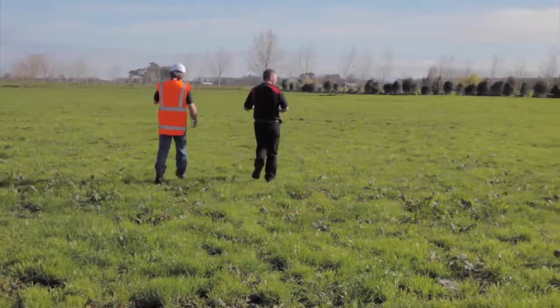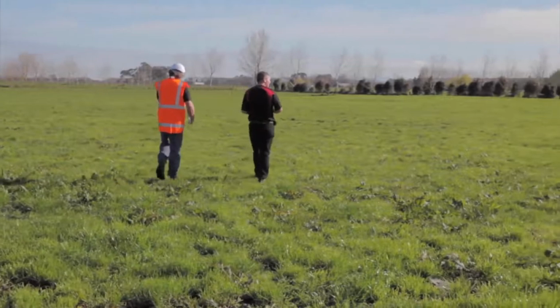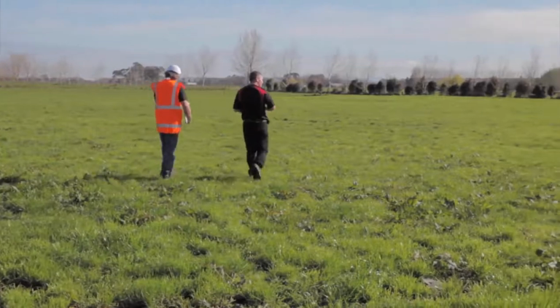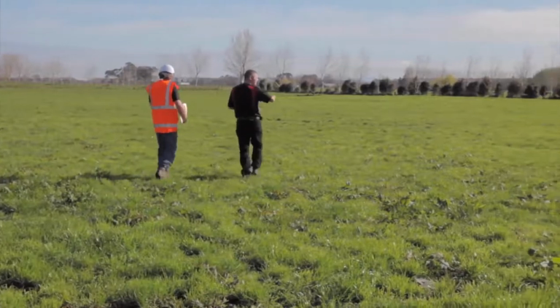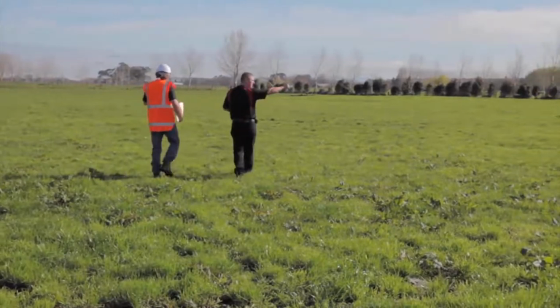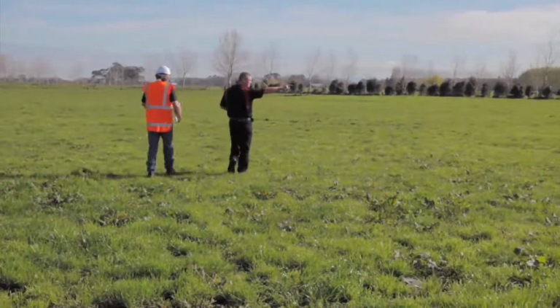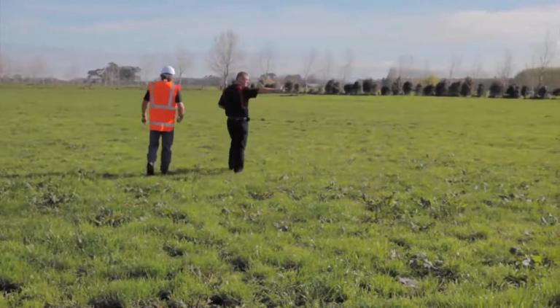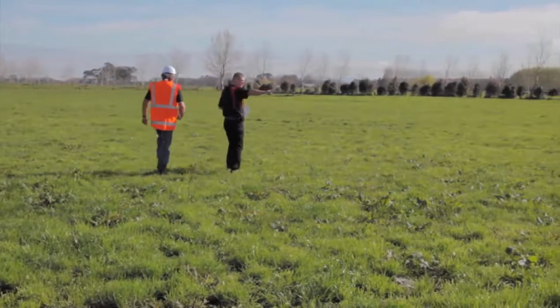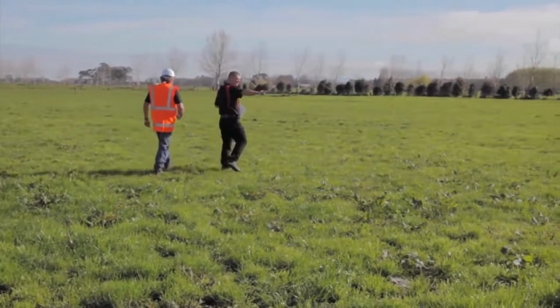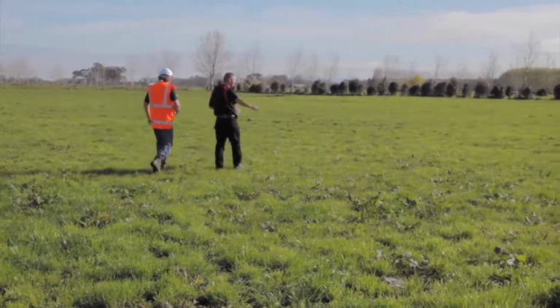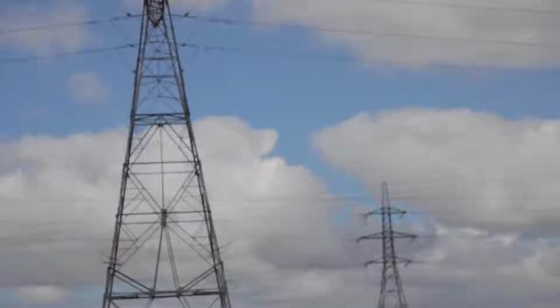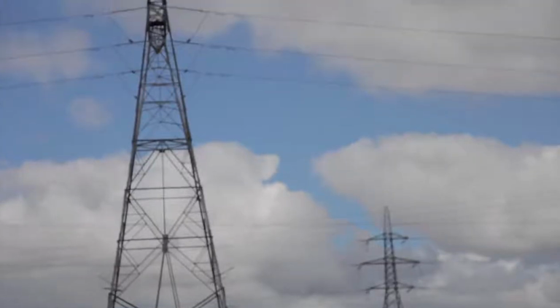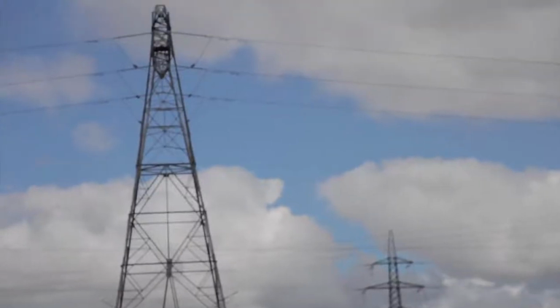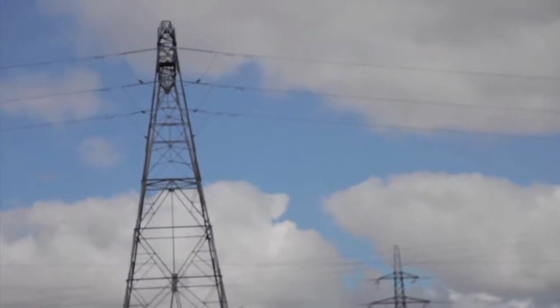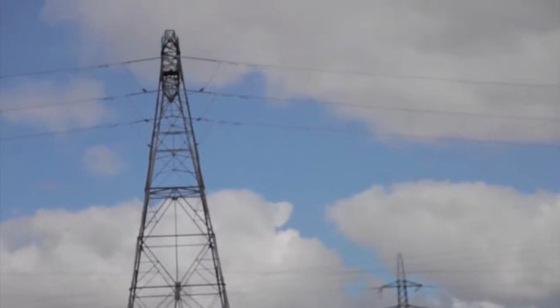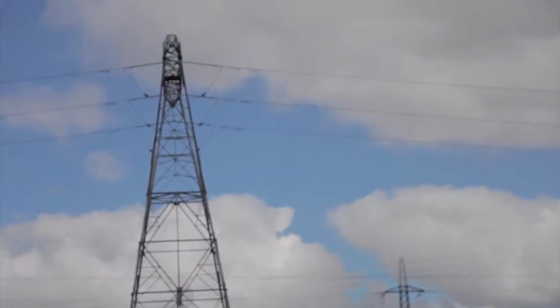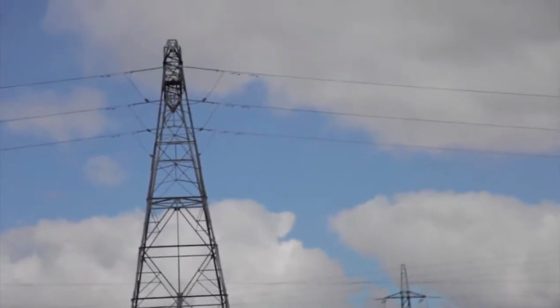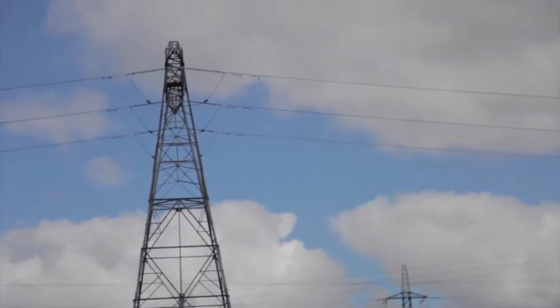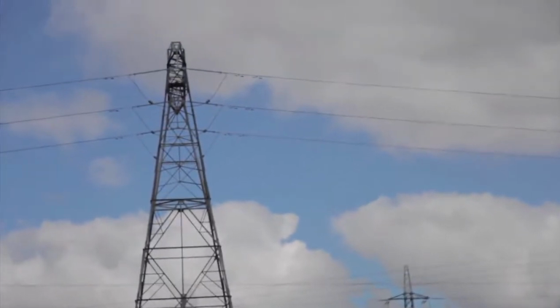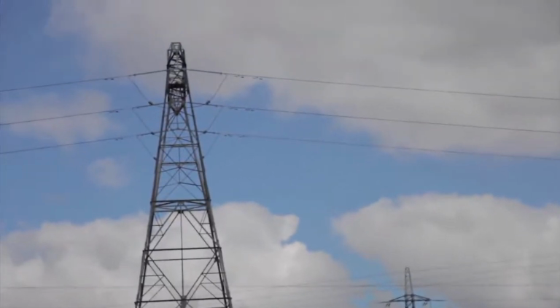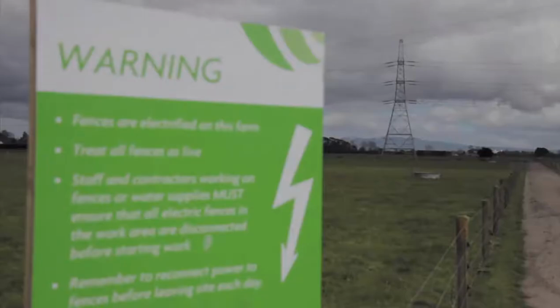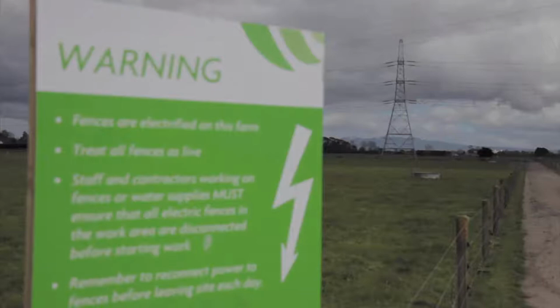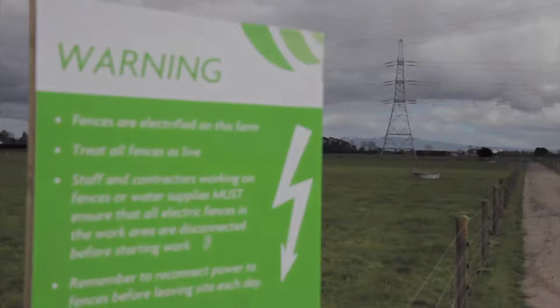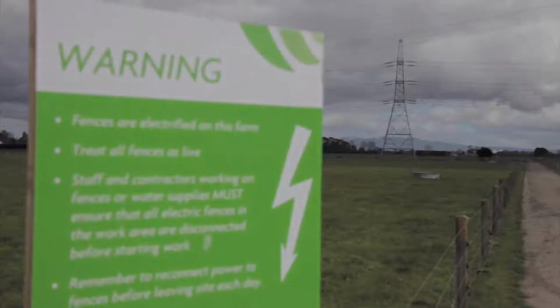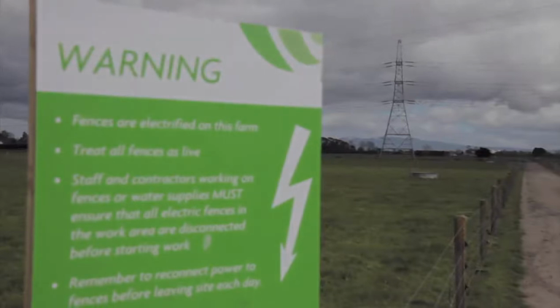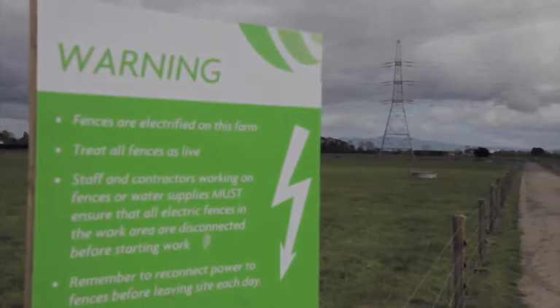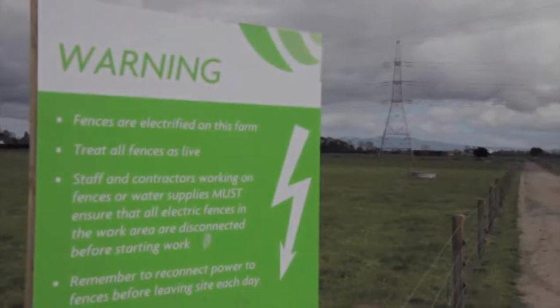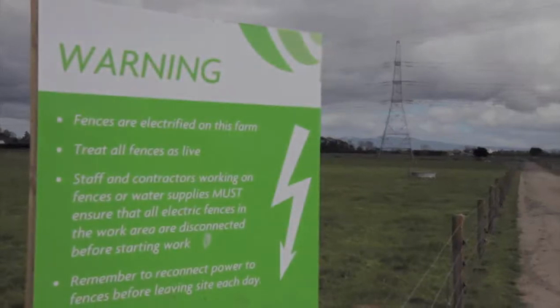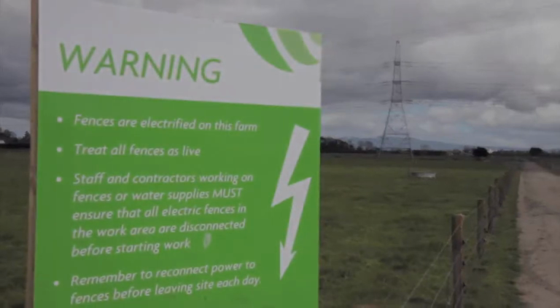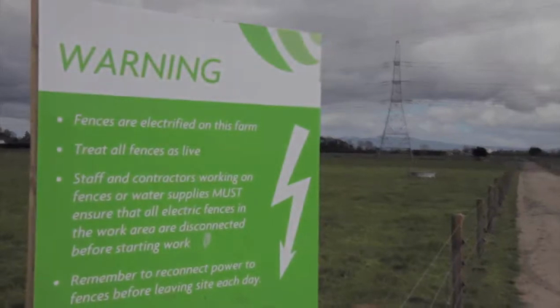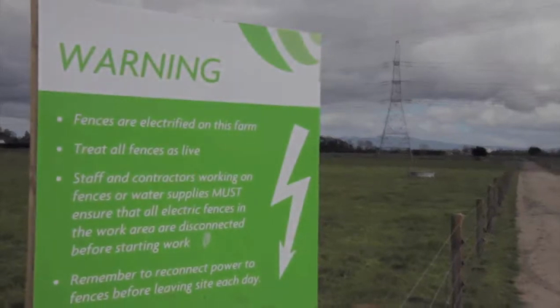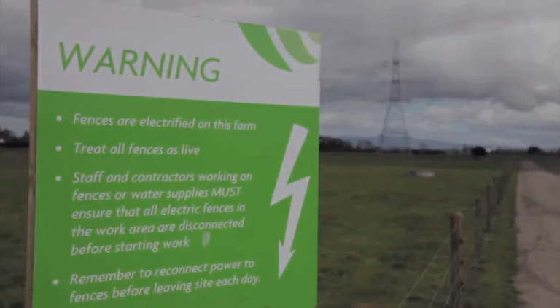Look out for utilities like overhead wires, underground pipelines, and general farm infrastructure like electric fences.